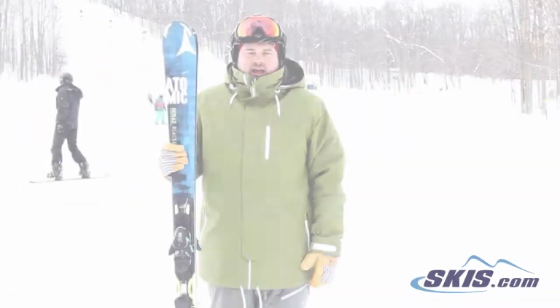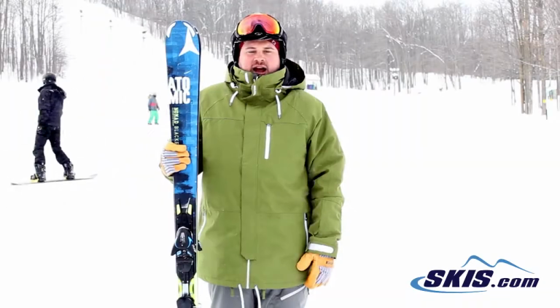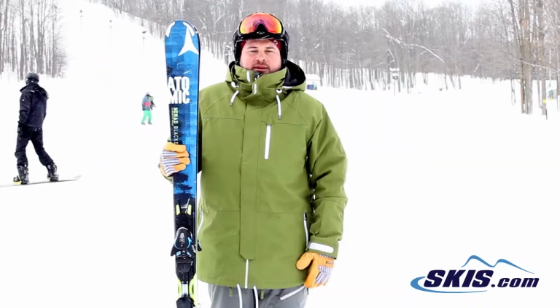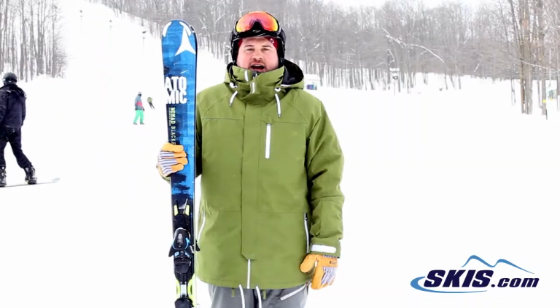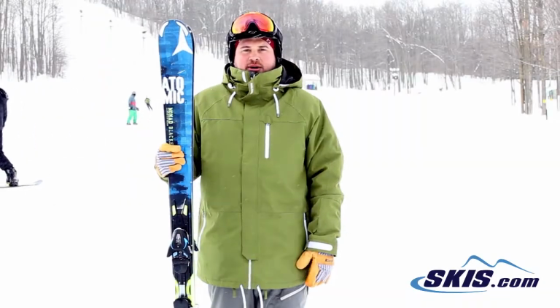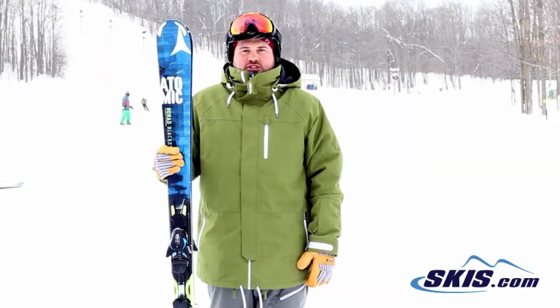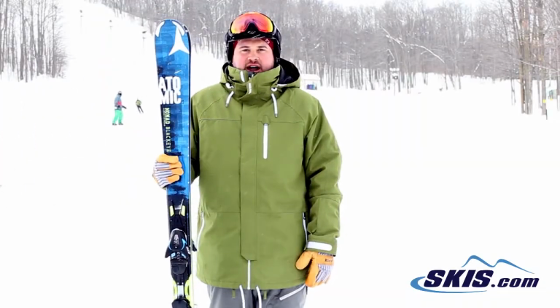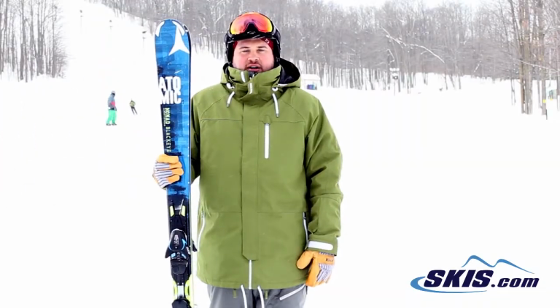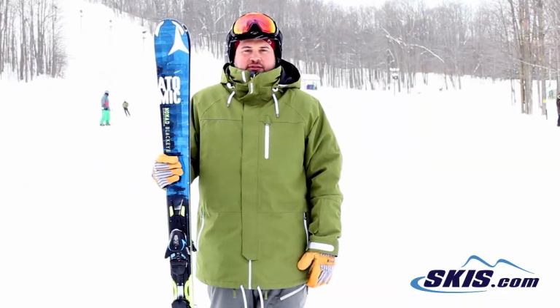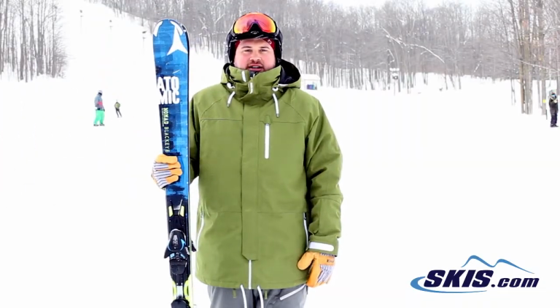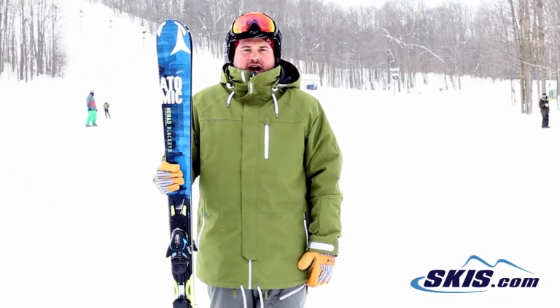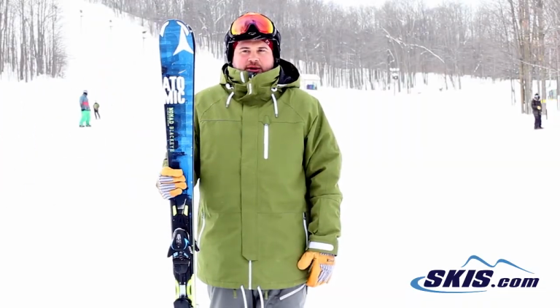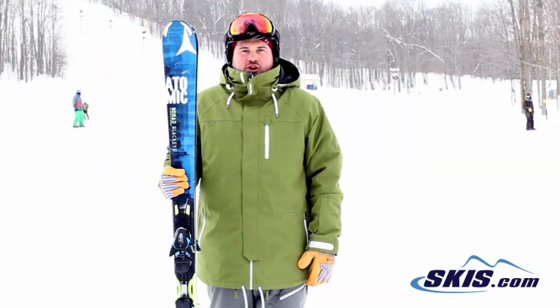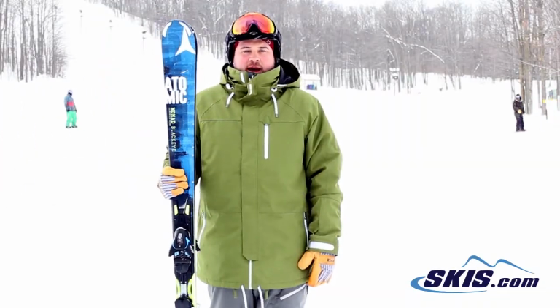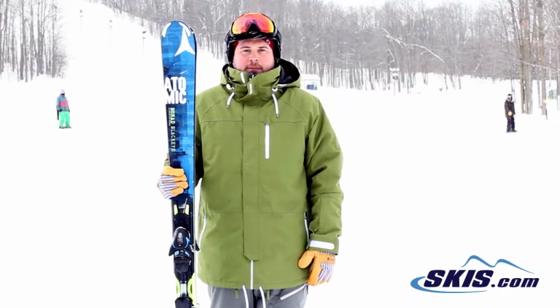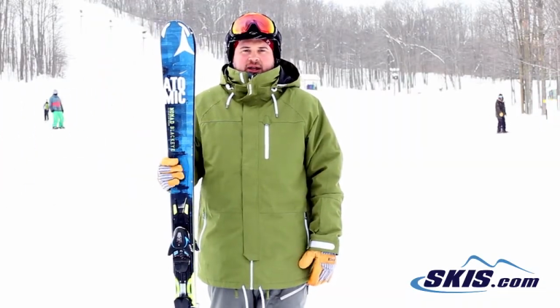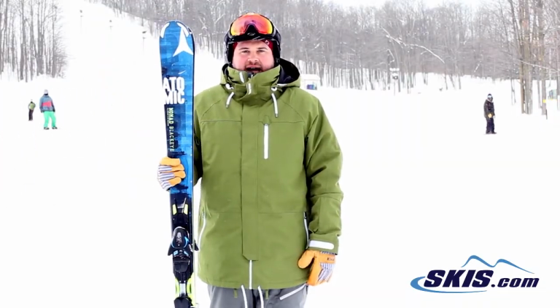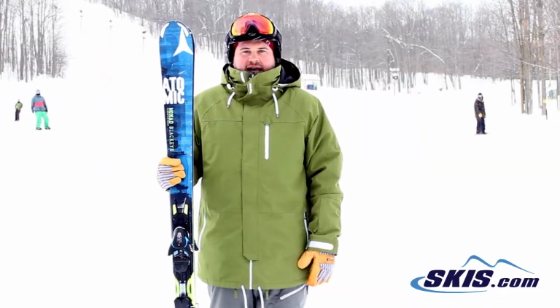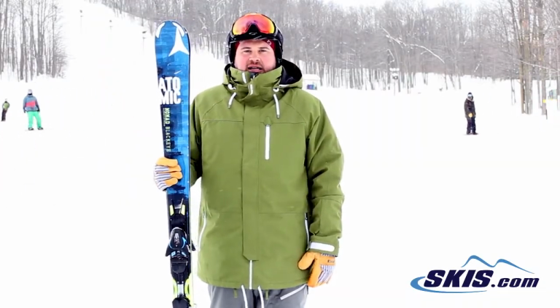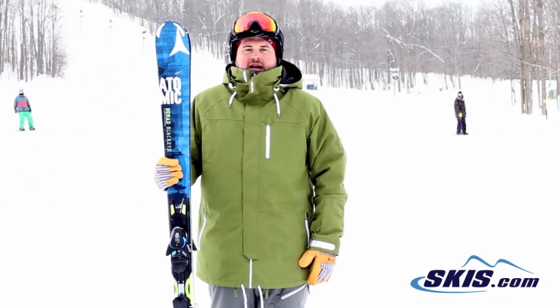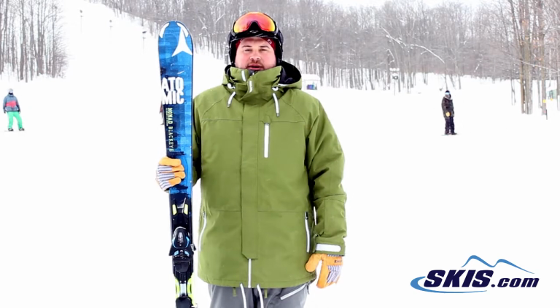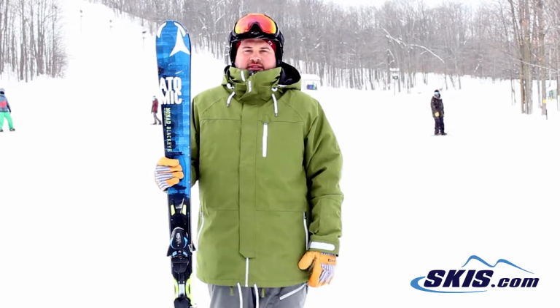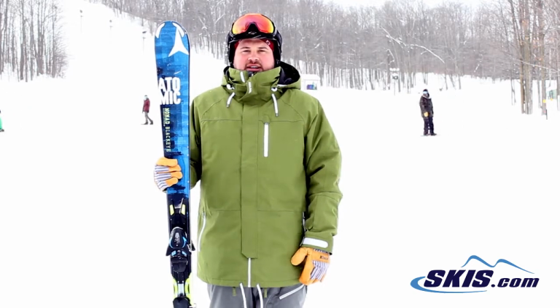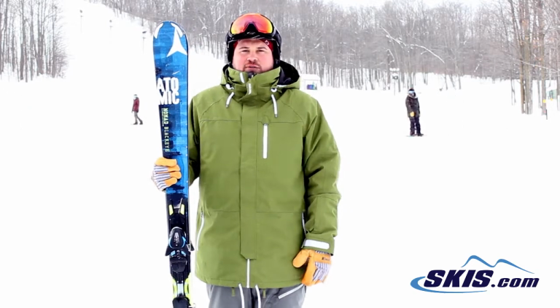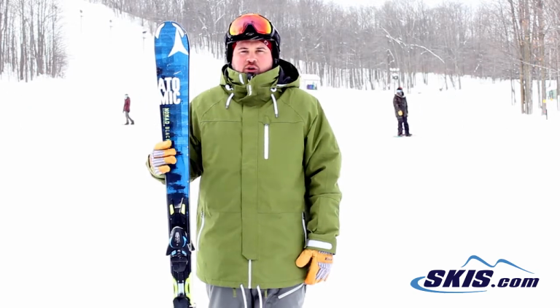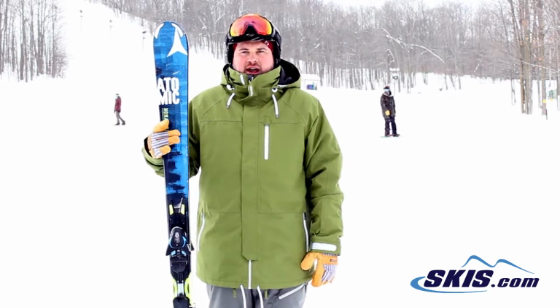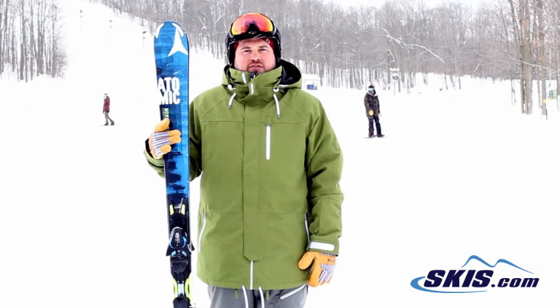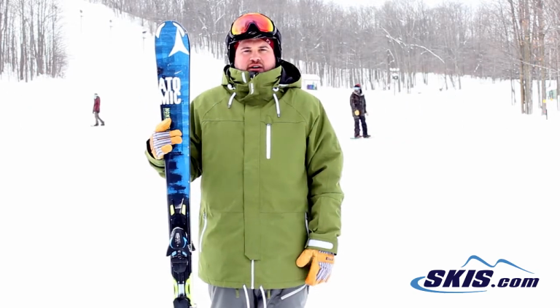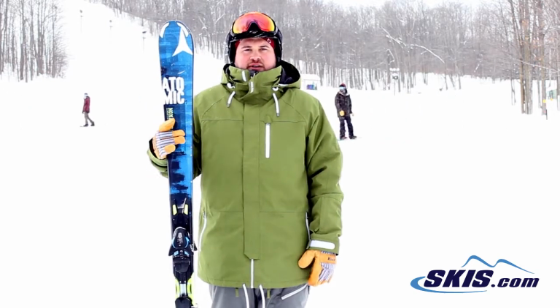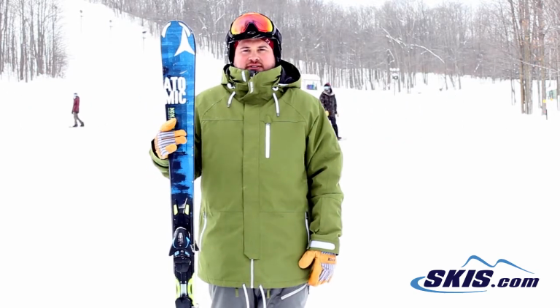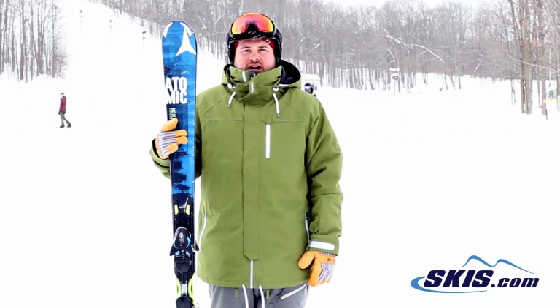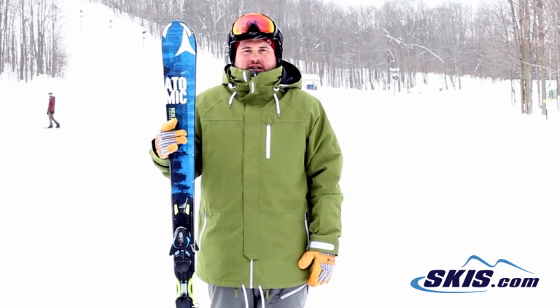Hi, I'm Tom. I just got off of the Atomic Nomad Black Eye. I'm going to give this guy 4.5 out of 5 stars.